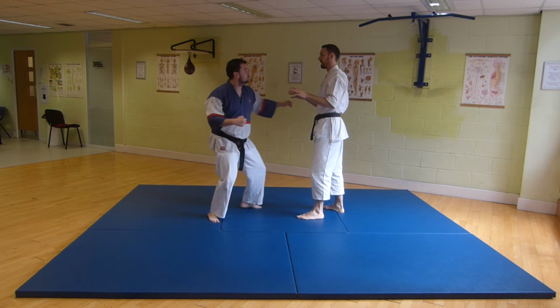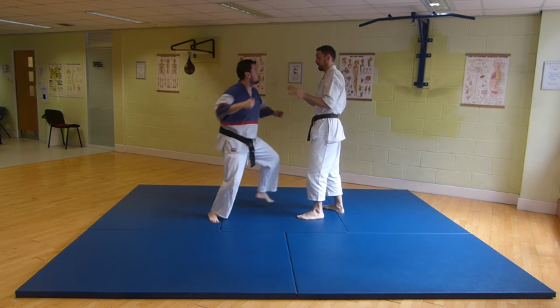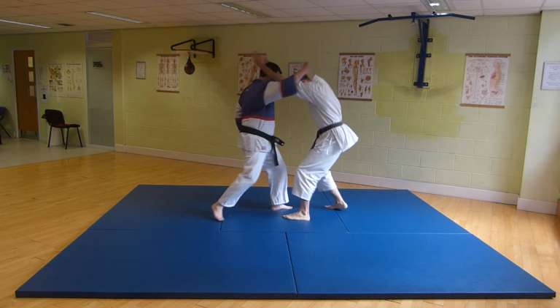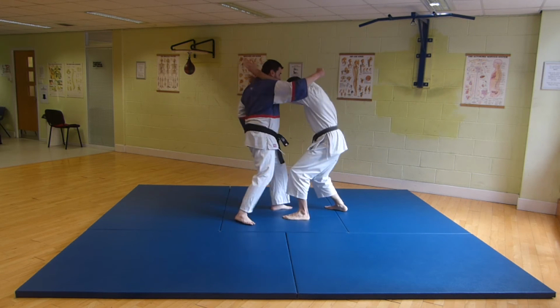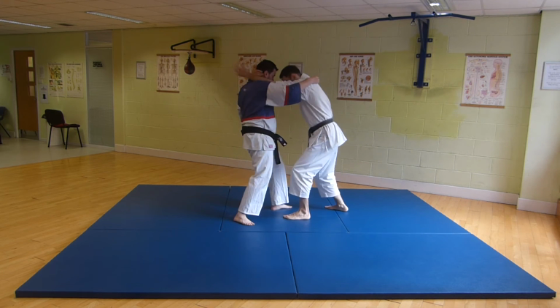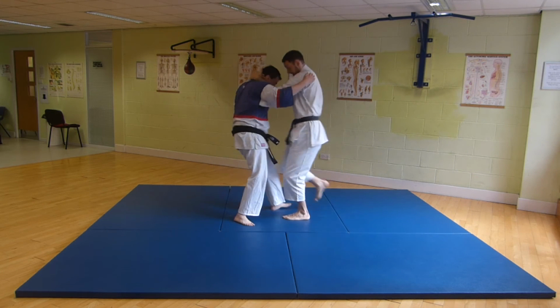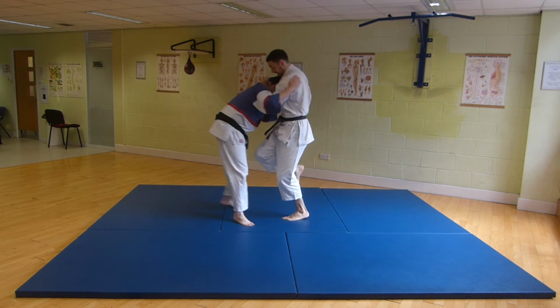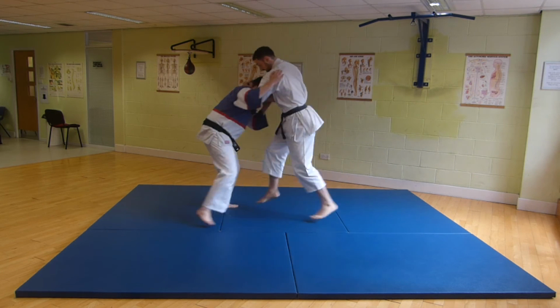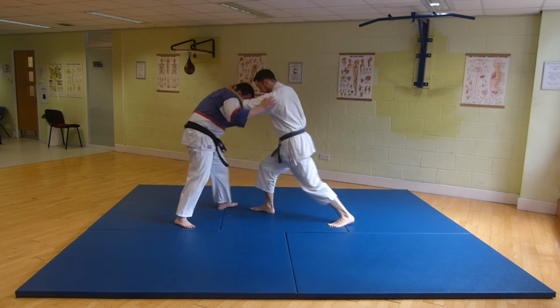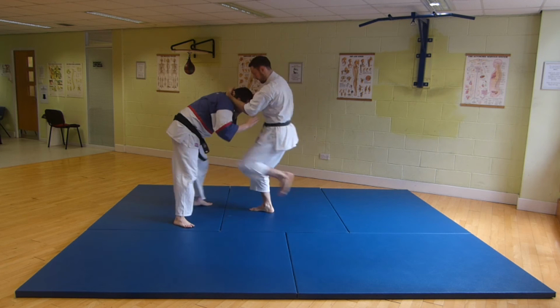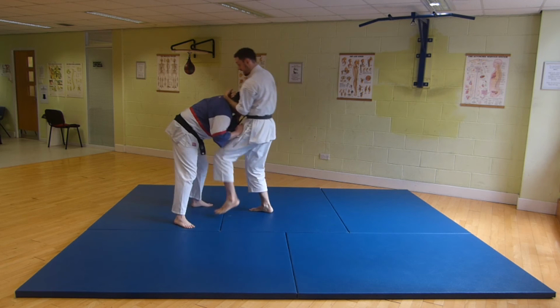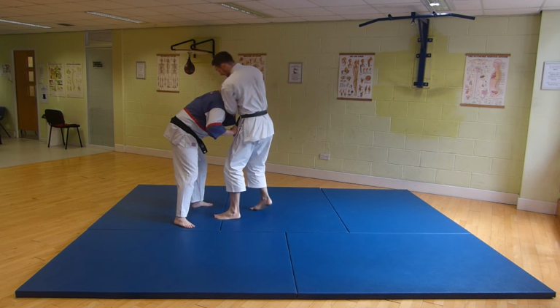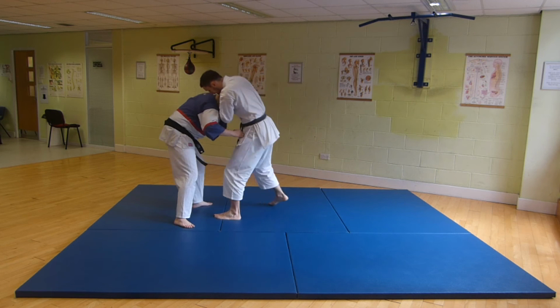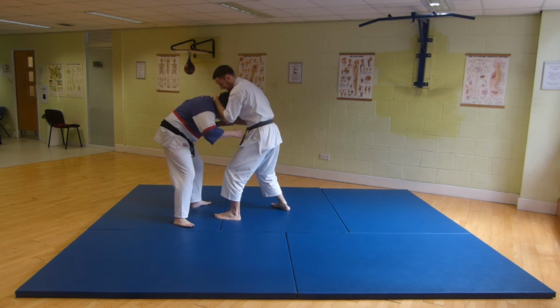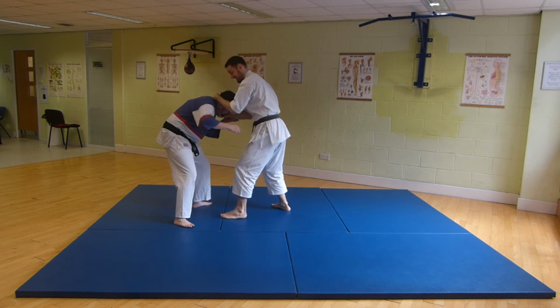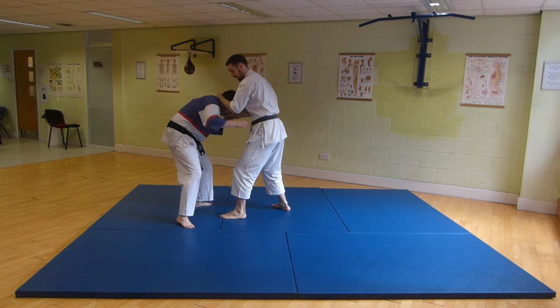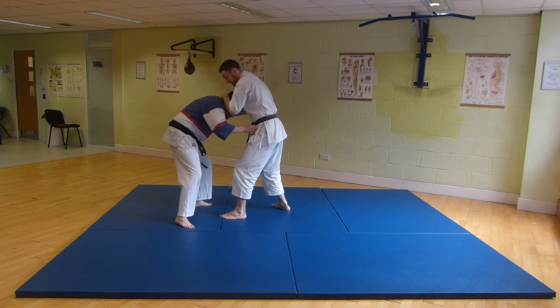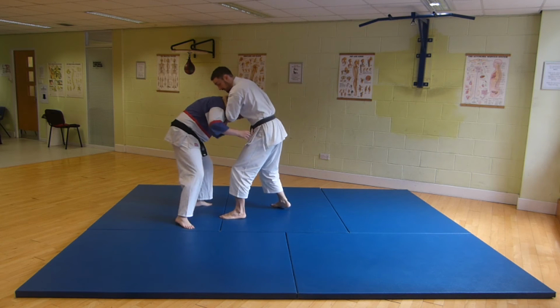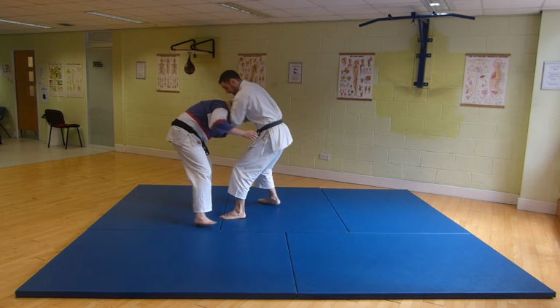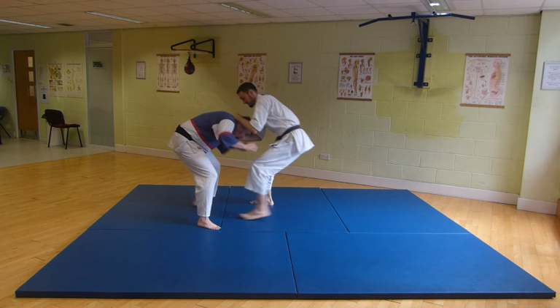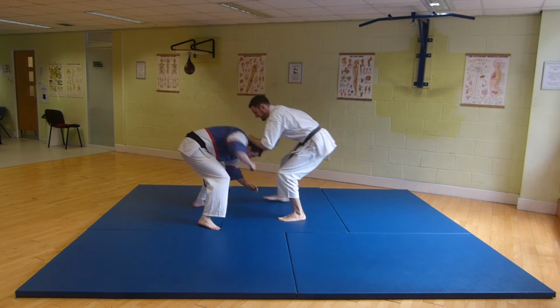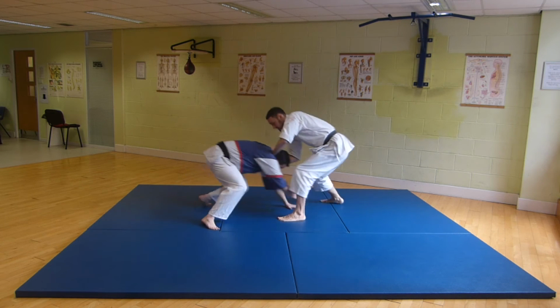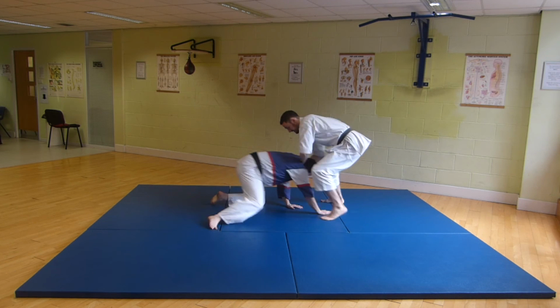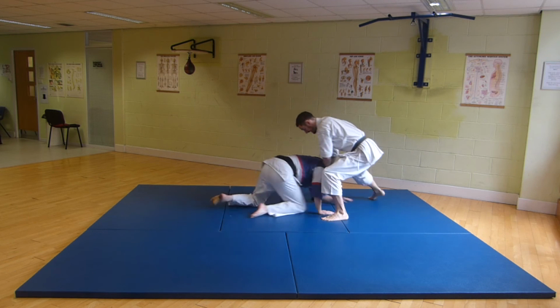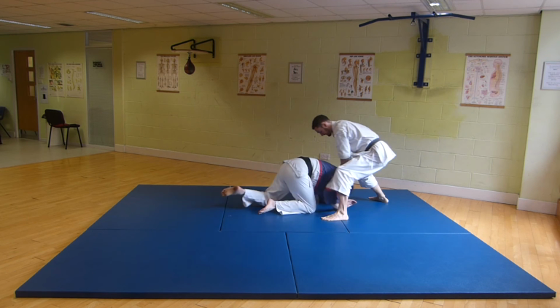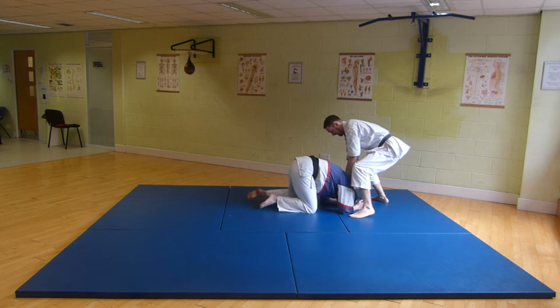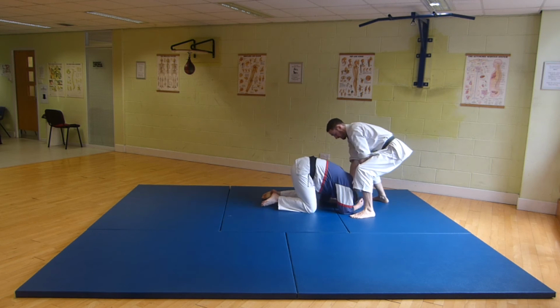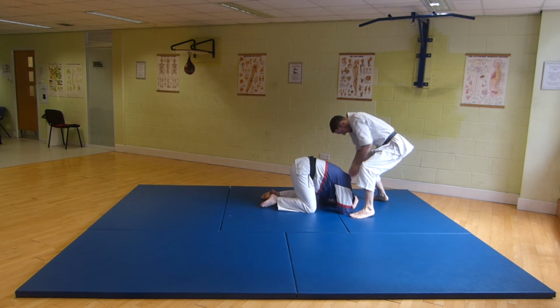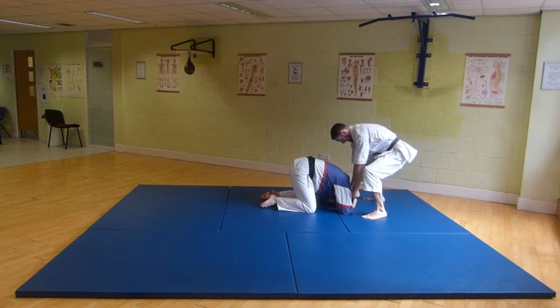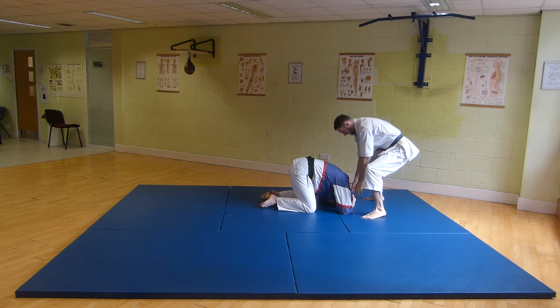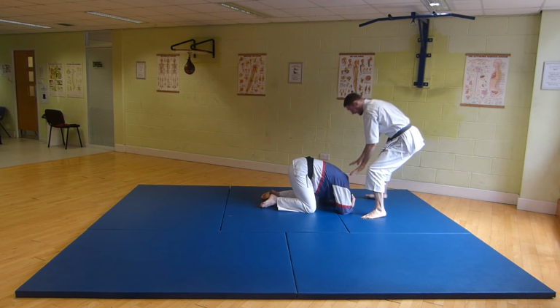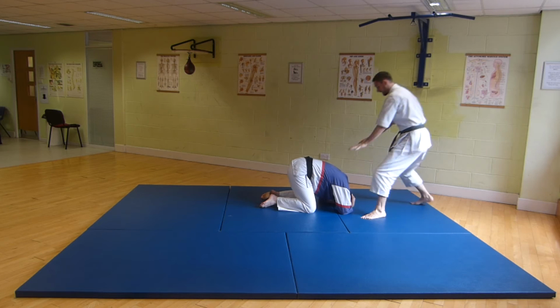The knees go in. If it hasn't worked, go for the throat. Take him down. Finish.